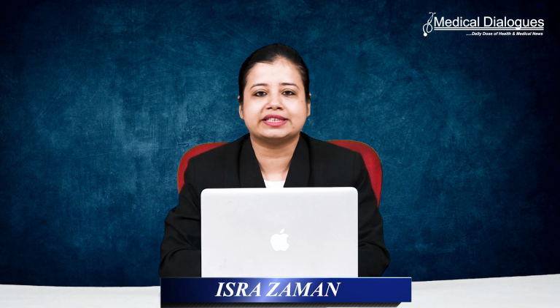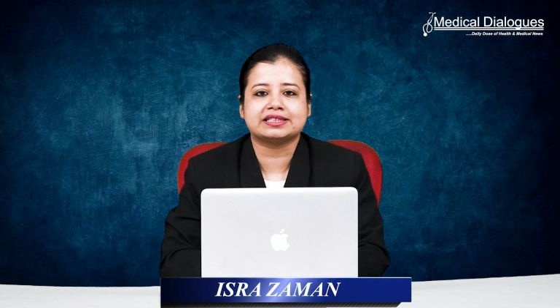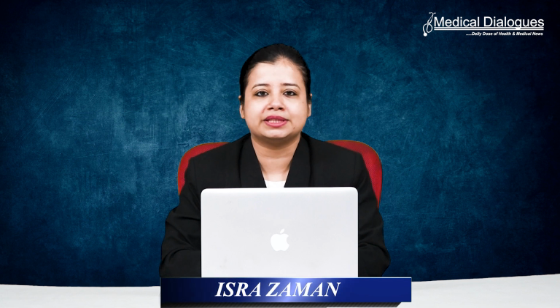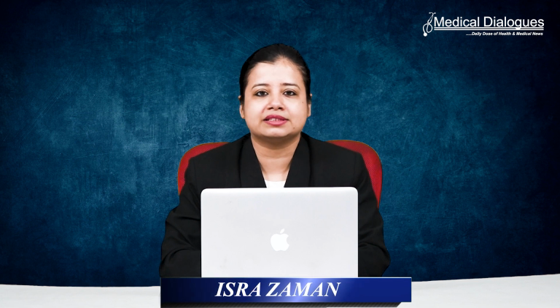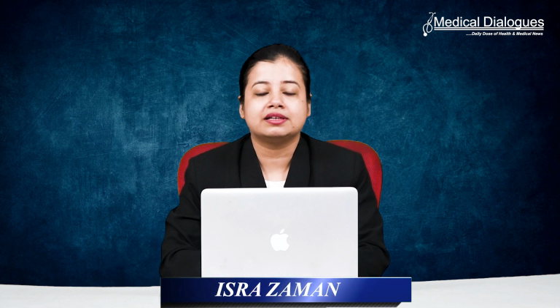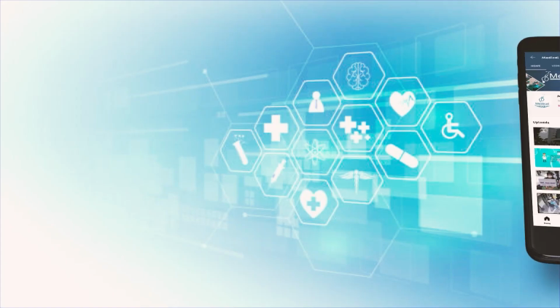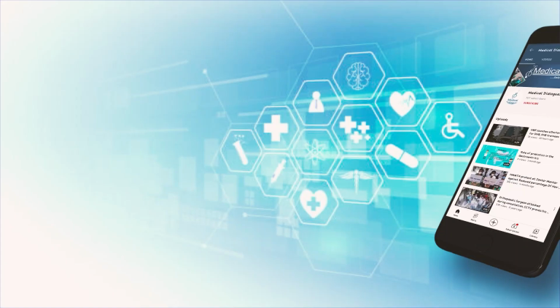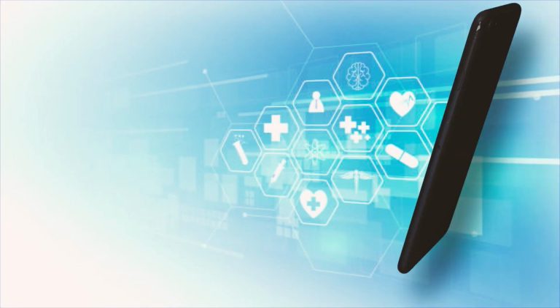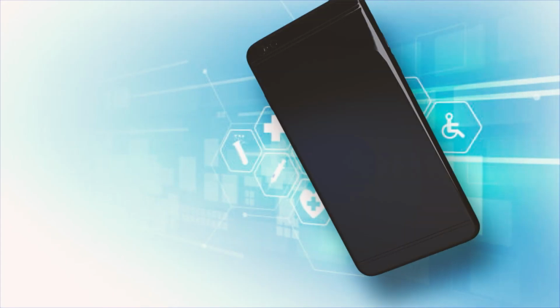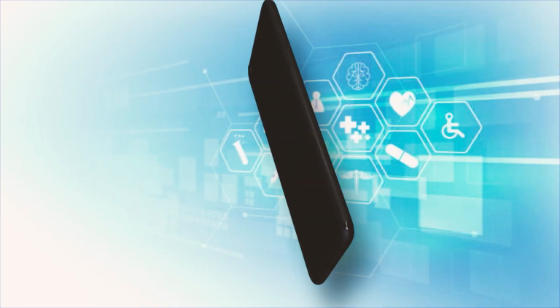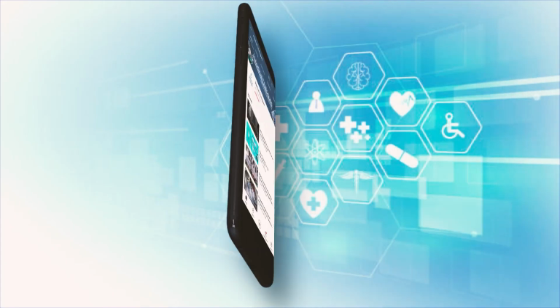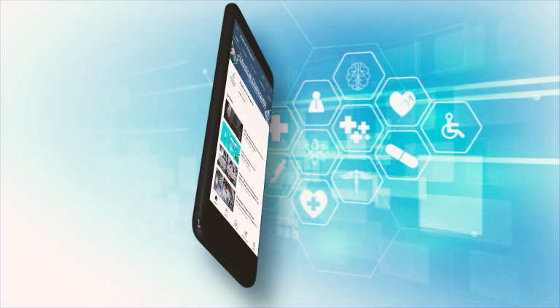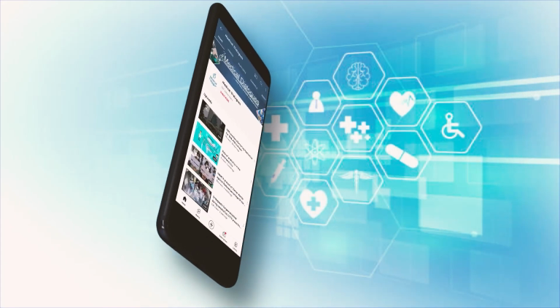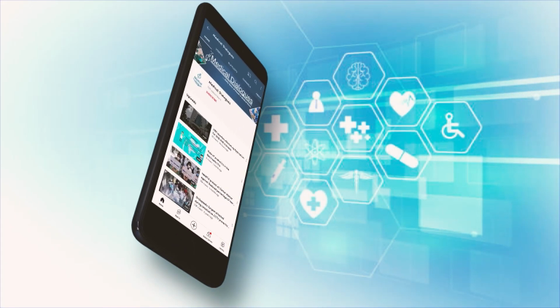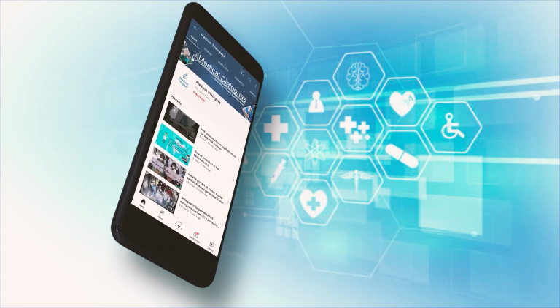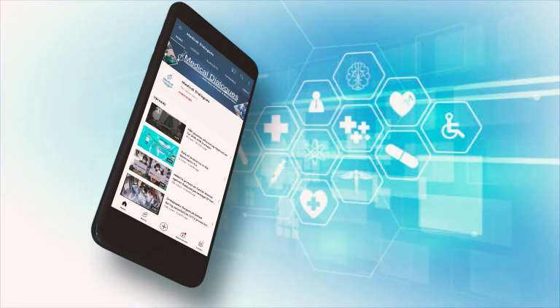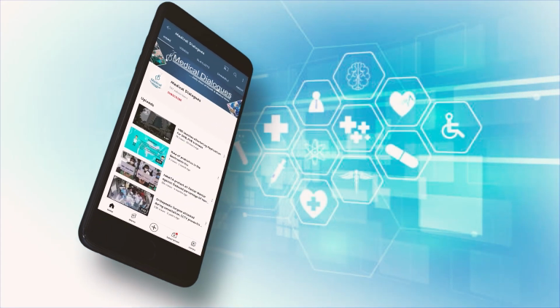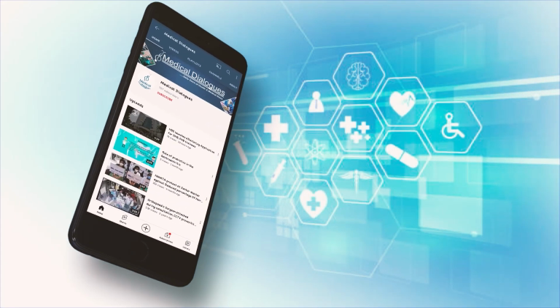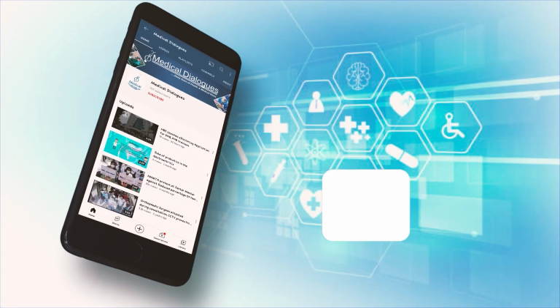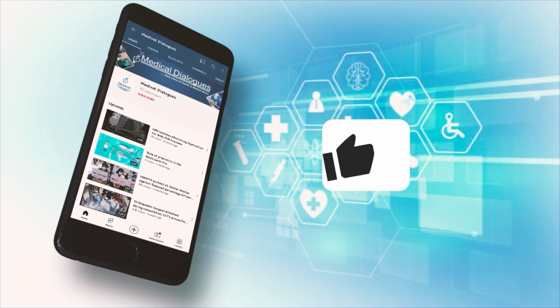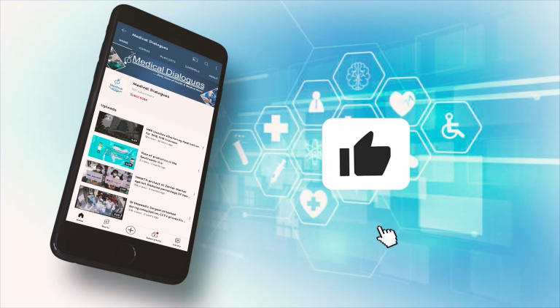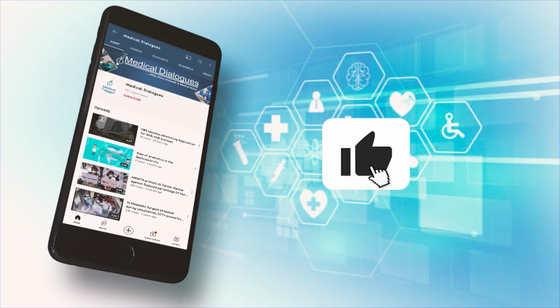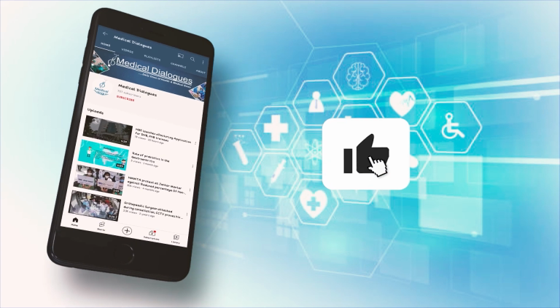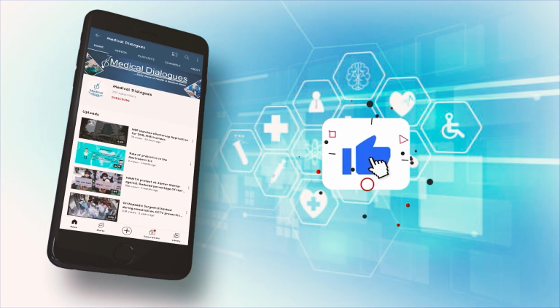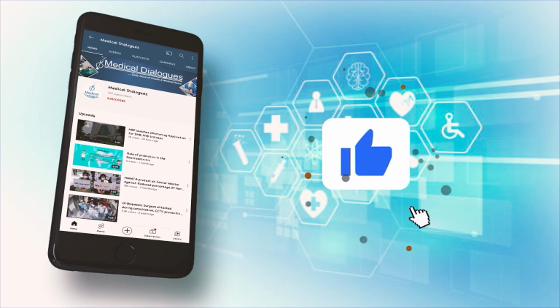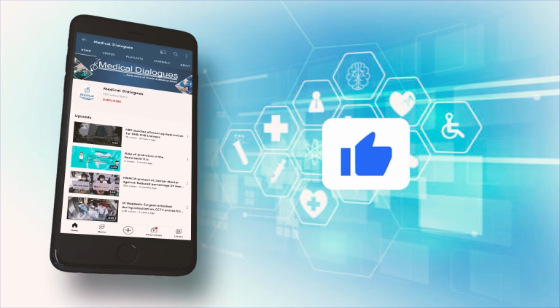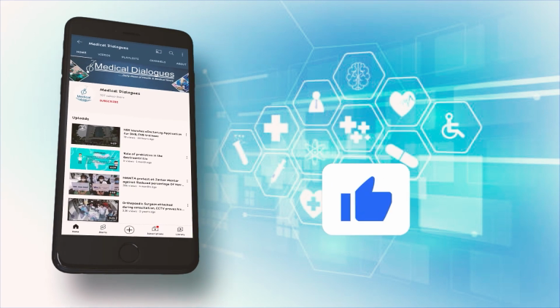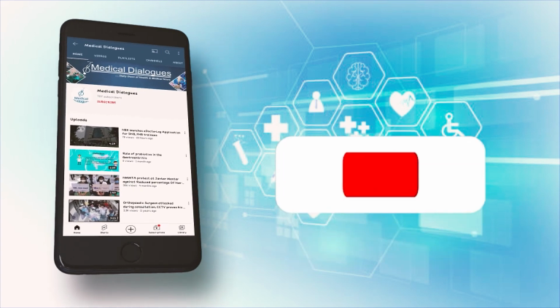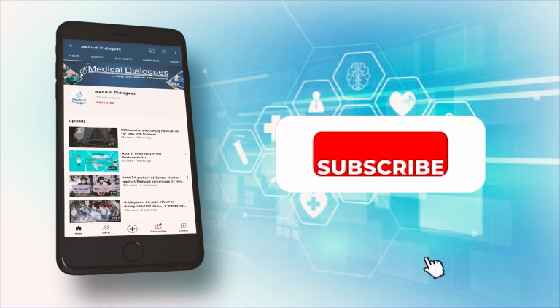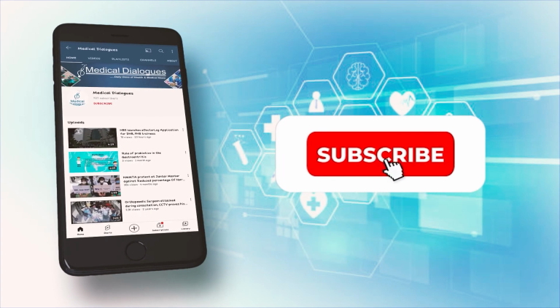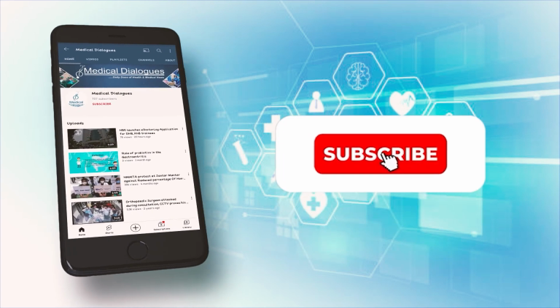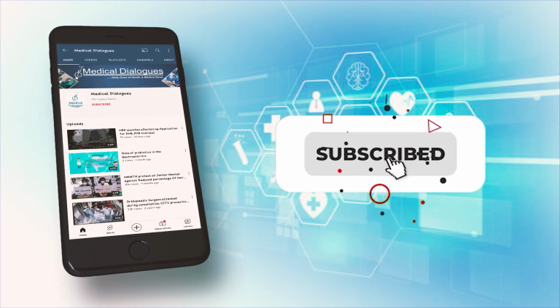Stay tuned to Medical Dialogues for the latest updates. Never miss a medical update from Medical Dialogues — like, subscribe, and press the bell icon.